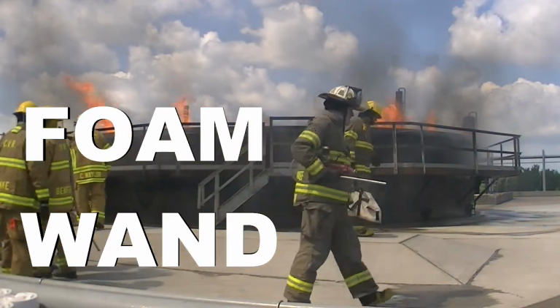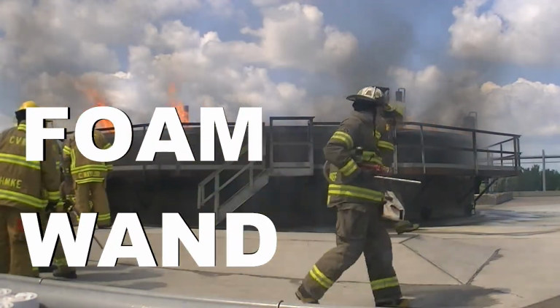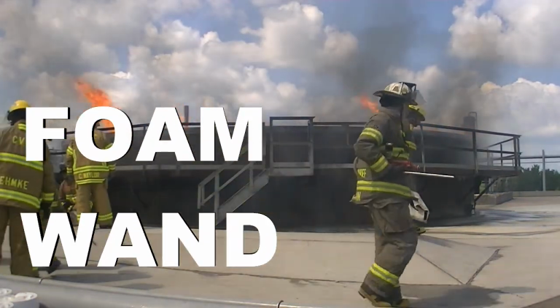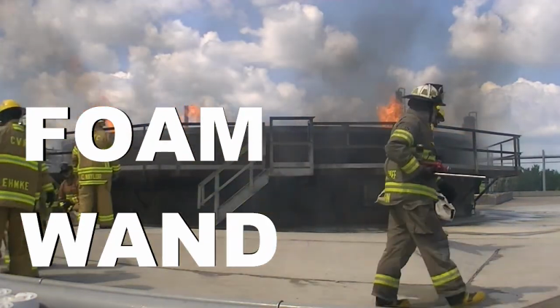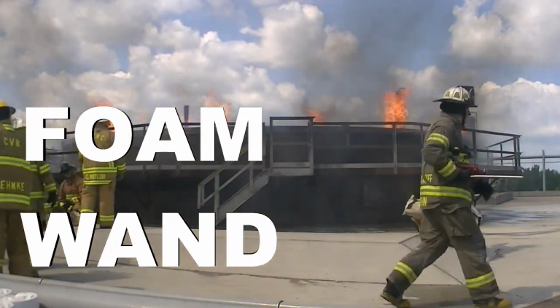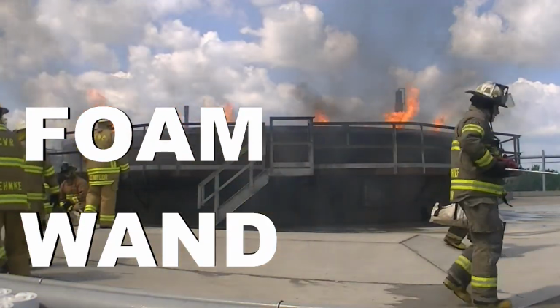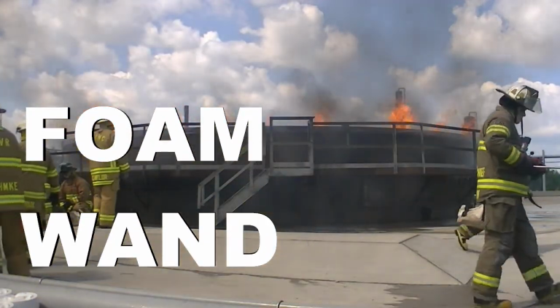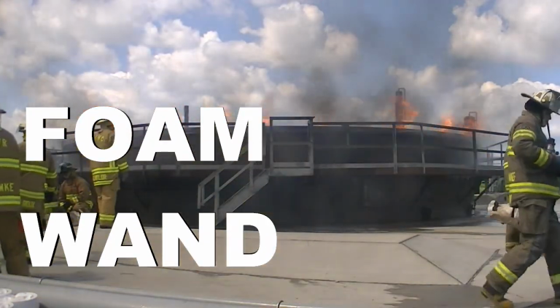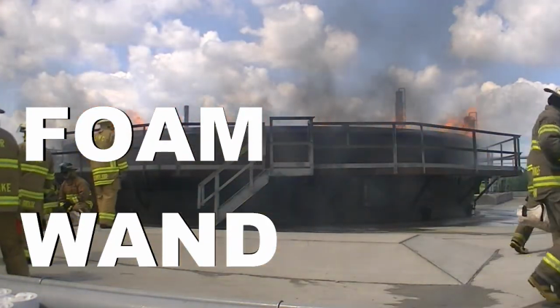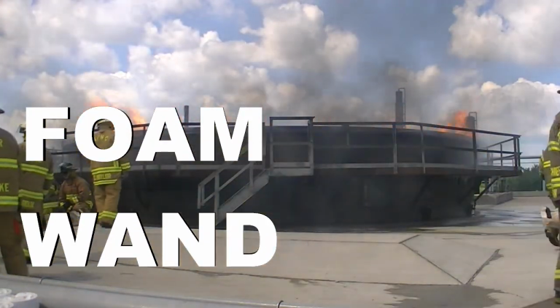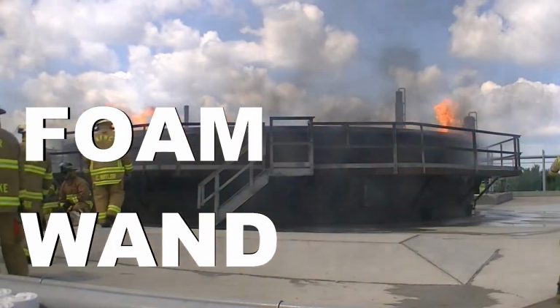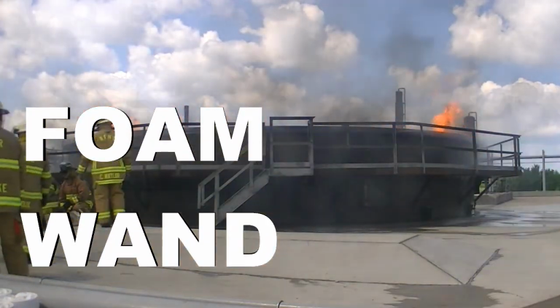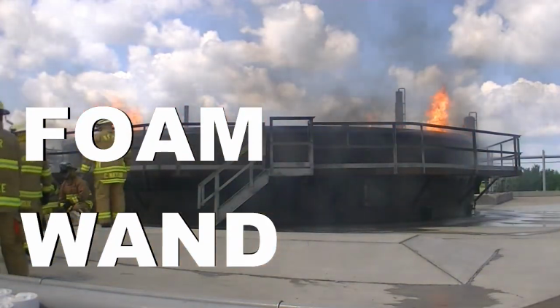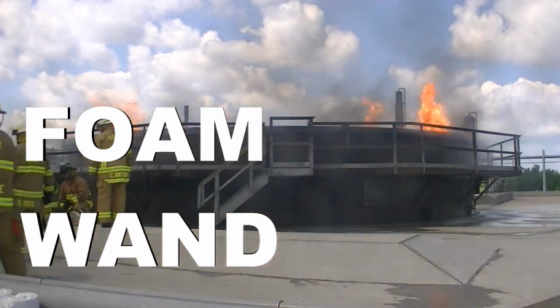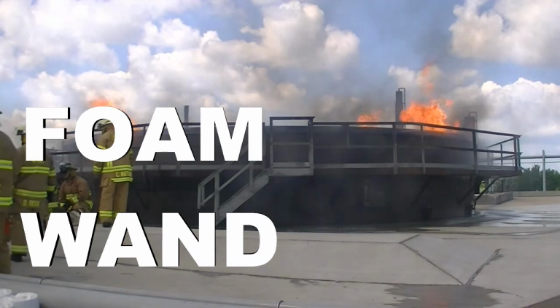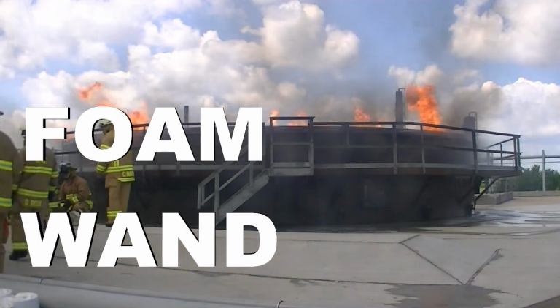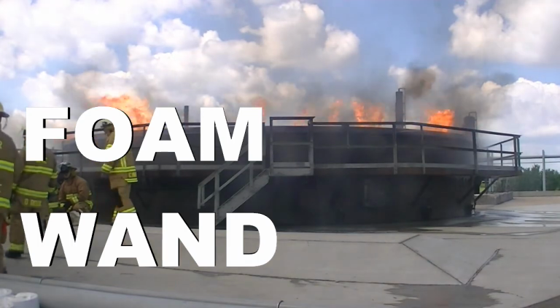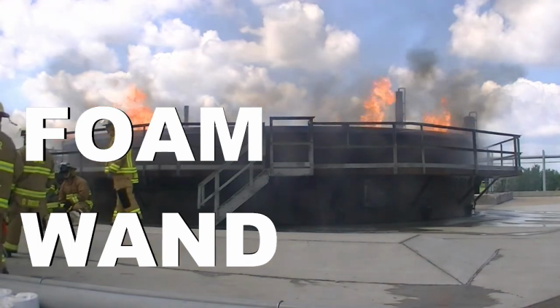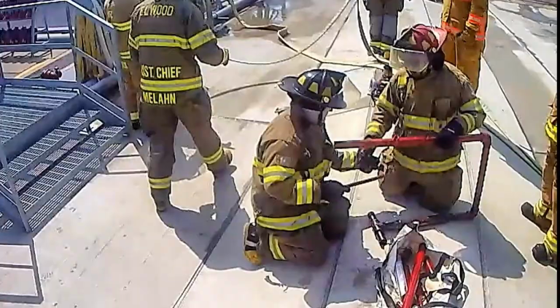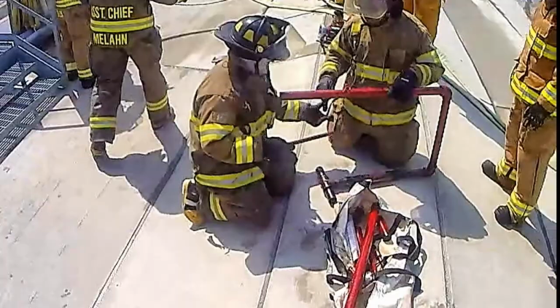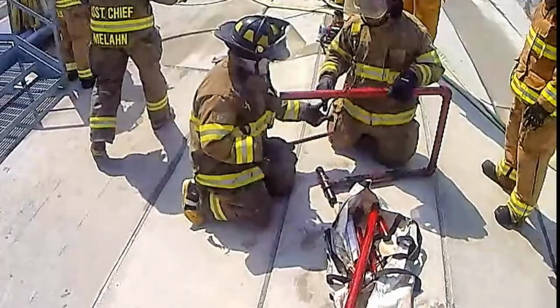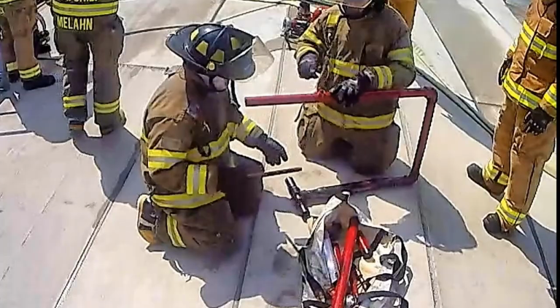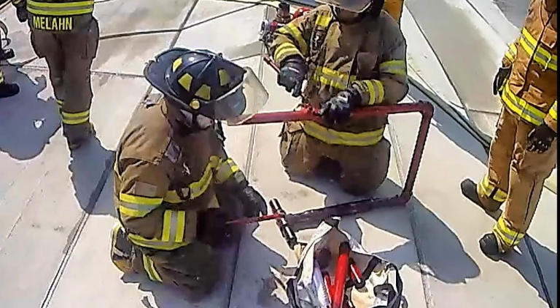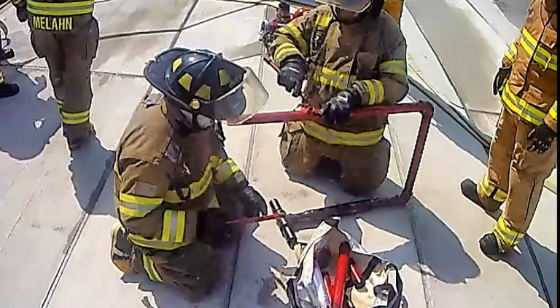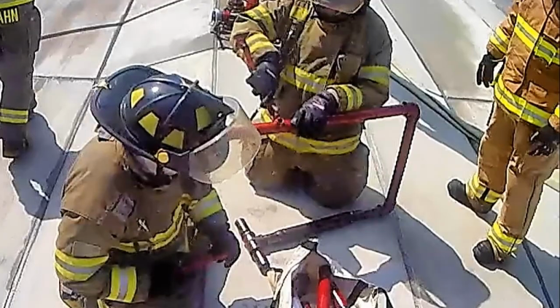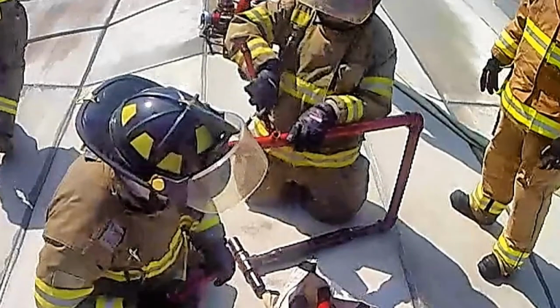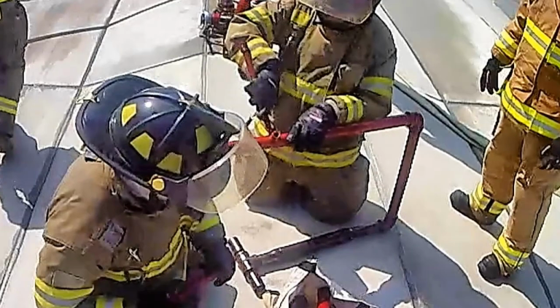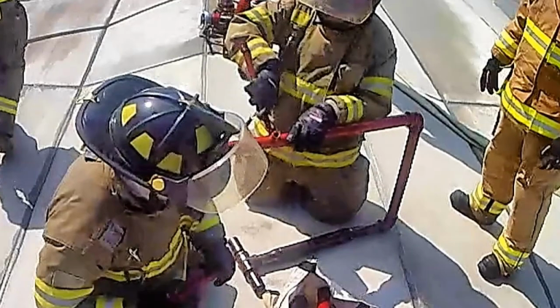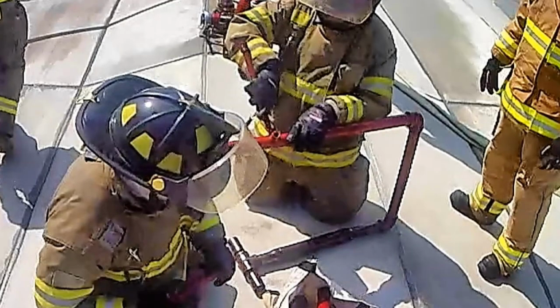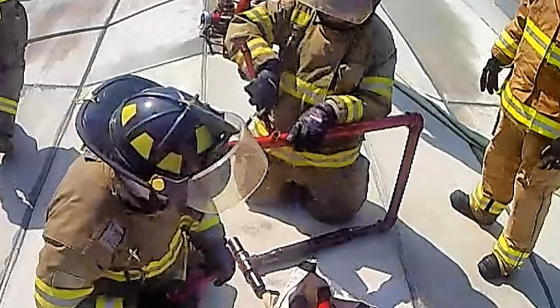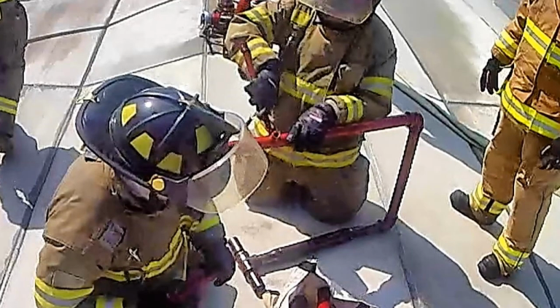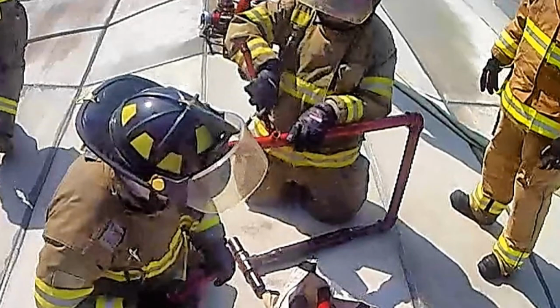We've got a seal fire simulator — basically we're going to have a seal fire. The first tool we're going to use is a foam wand.